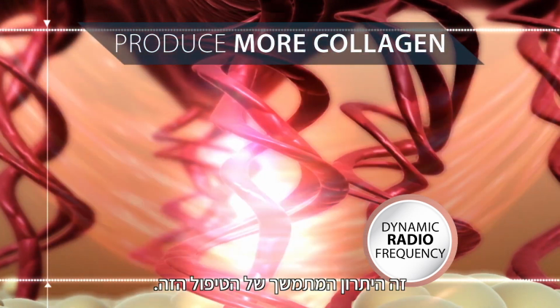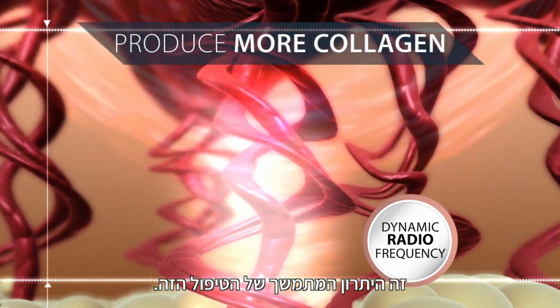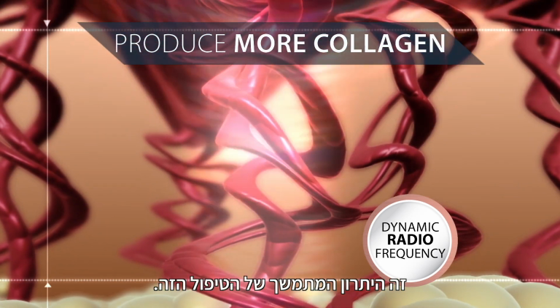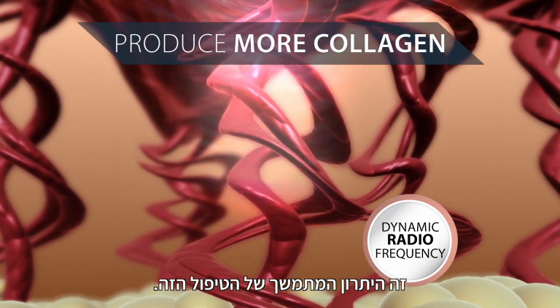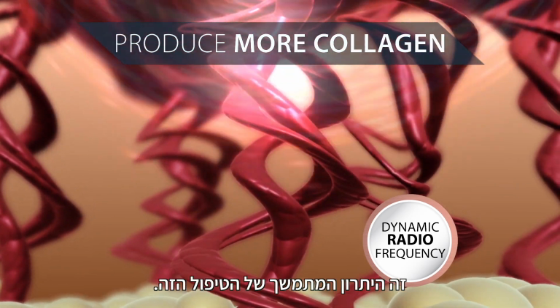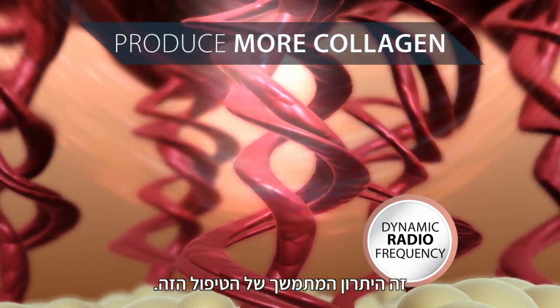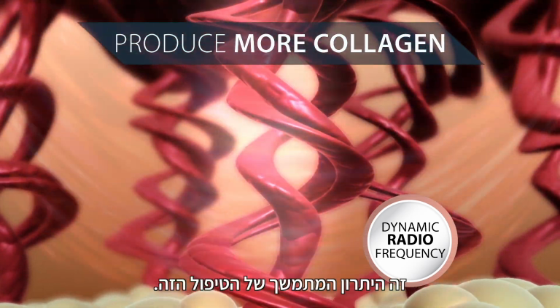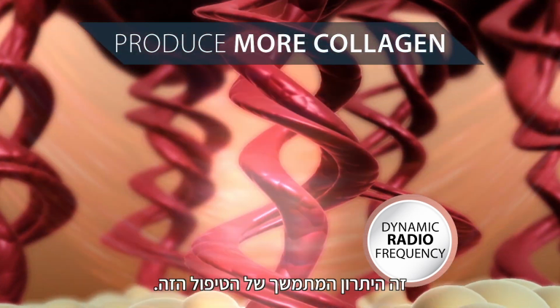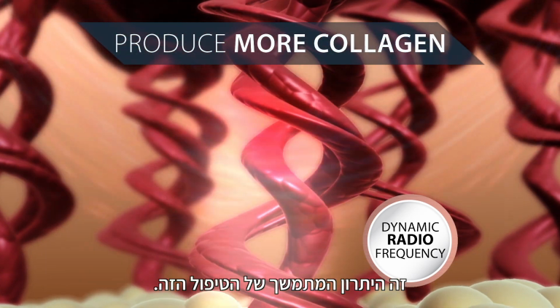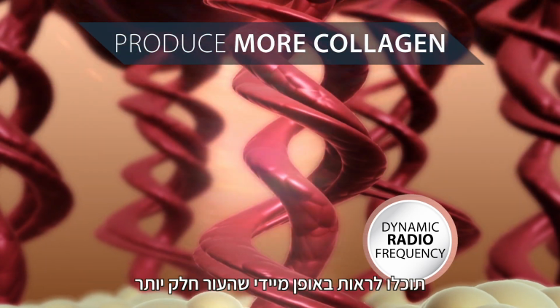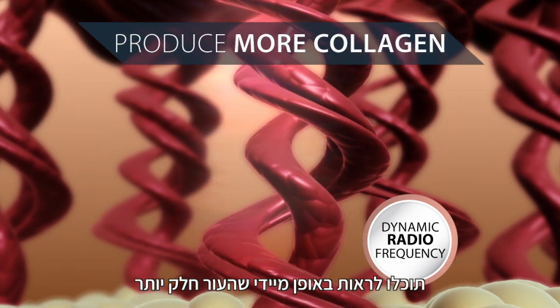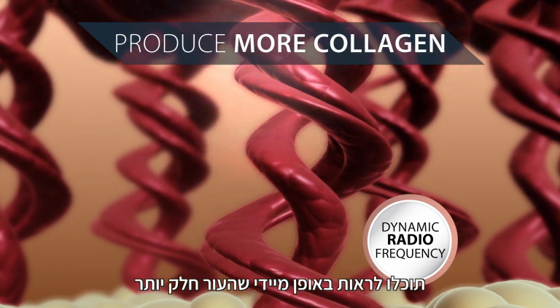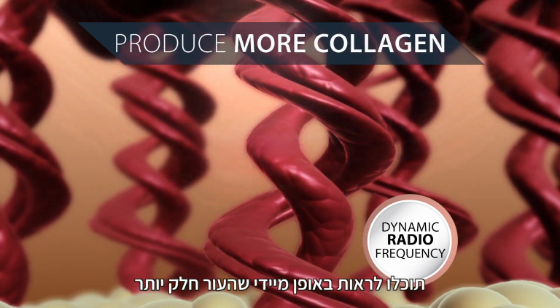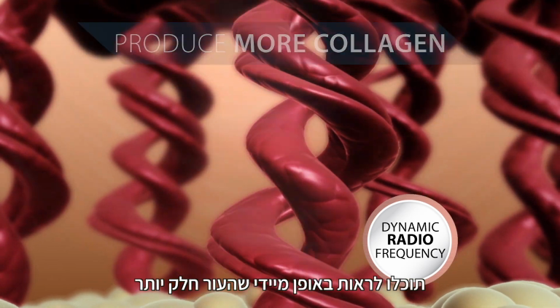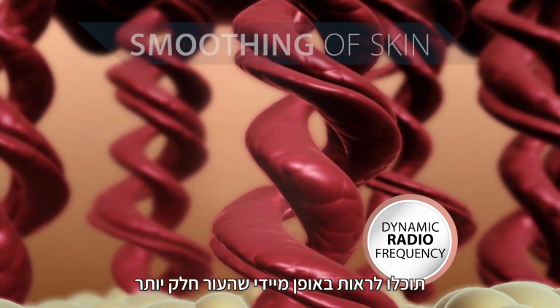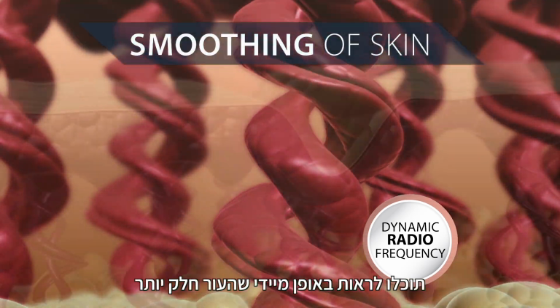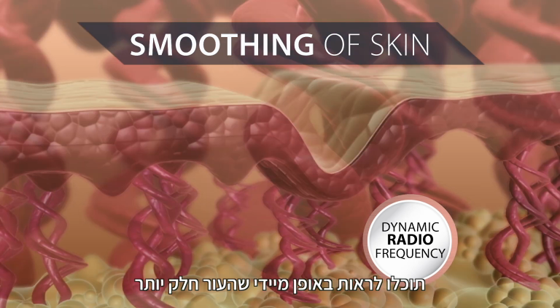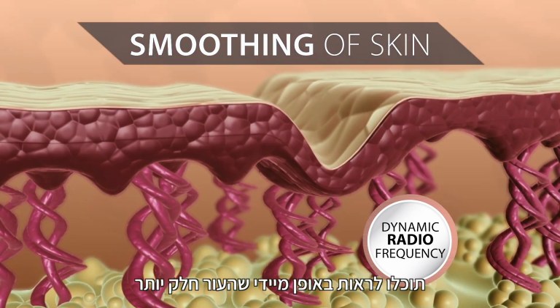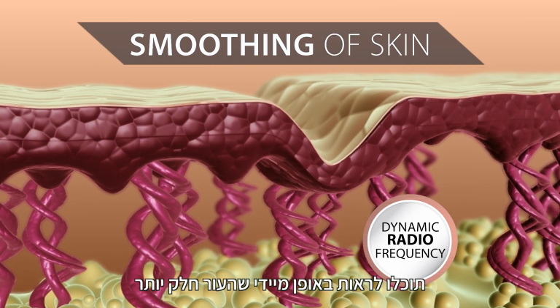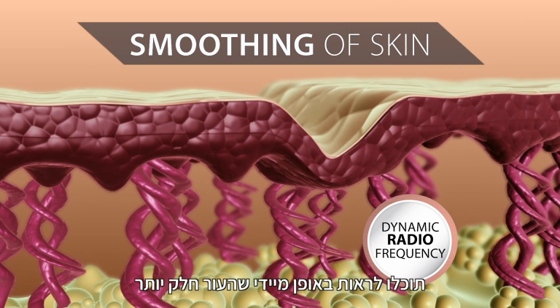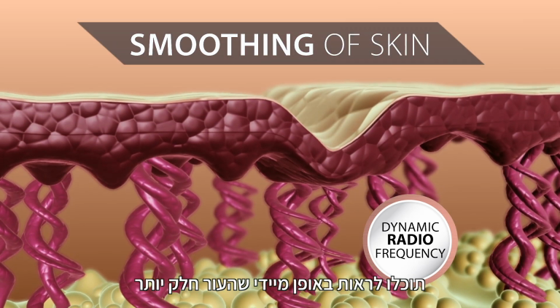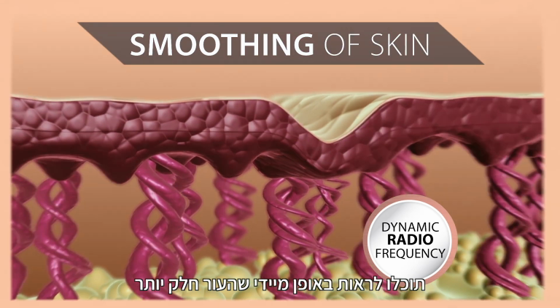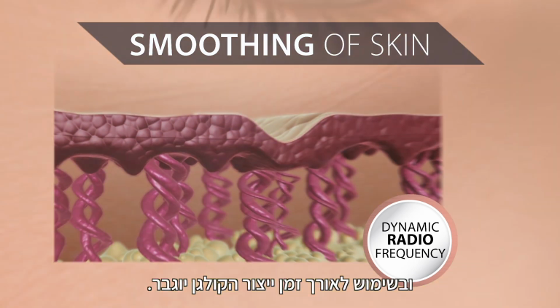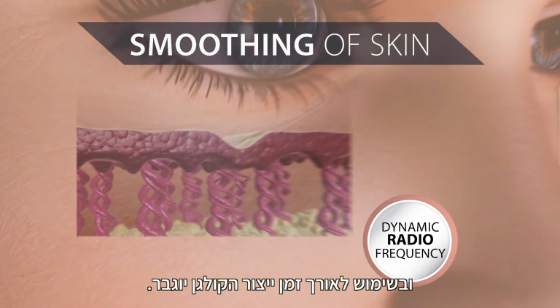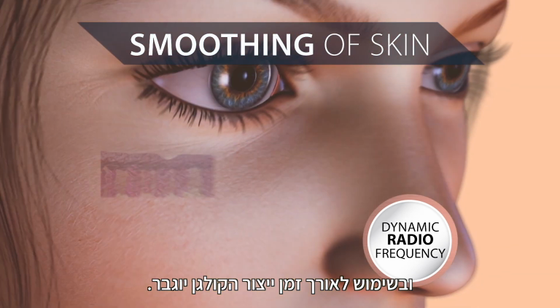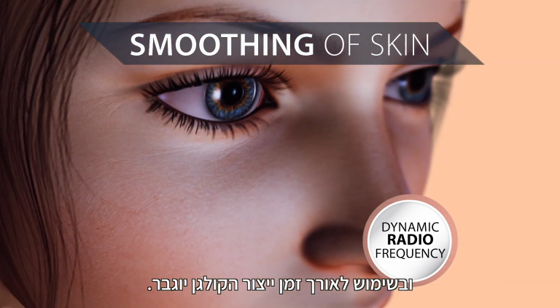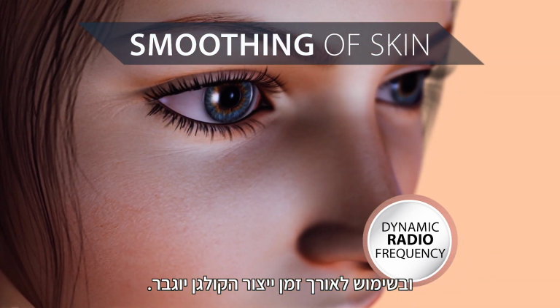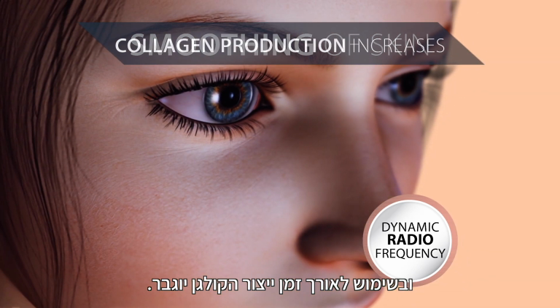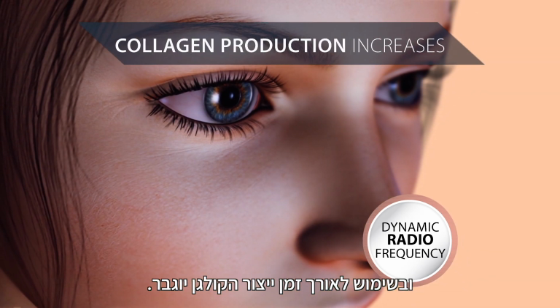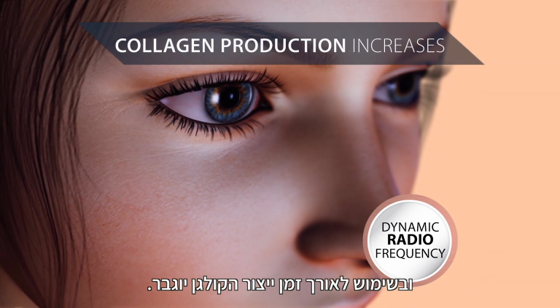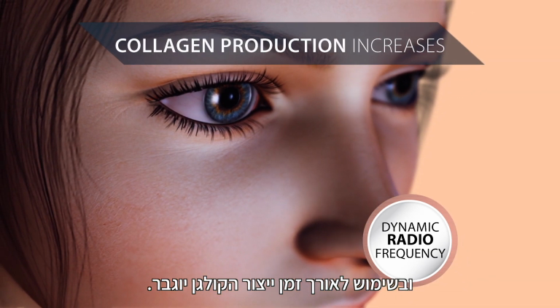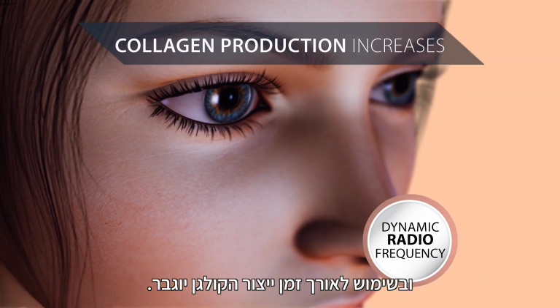That's the lasting benefit of this treatment. Immediately you will see smoothing of the skin. With continued use, collagen production is increased.